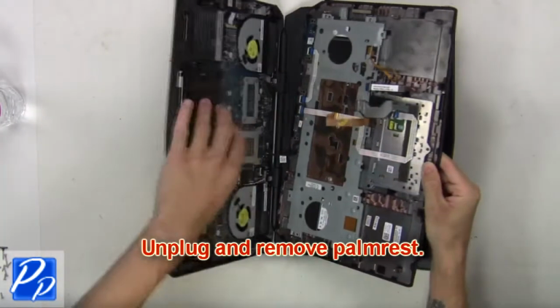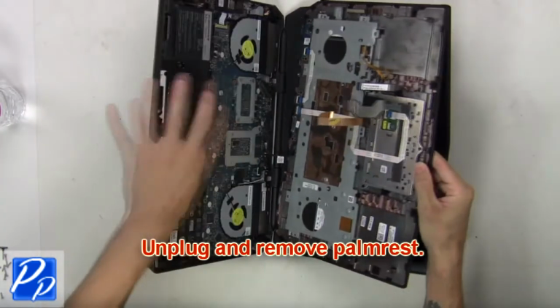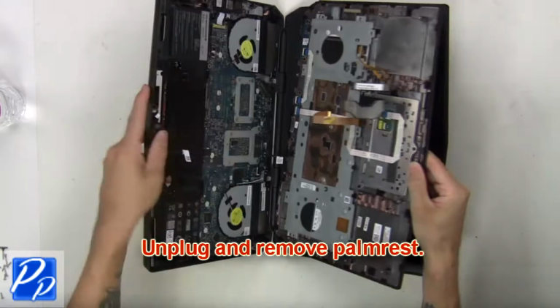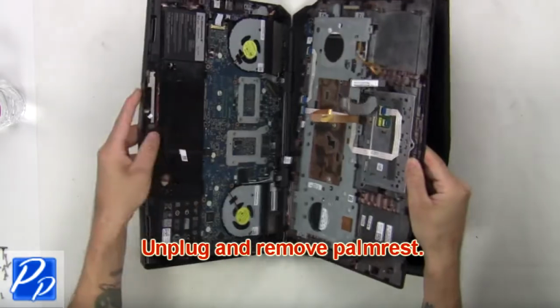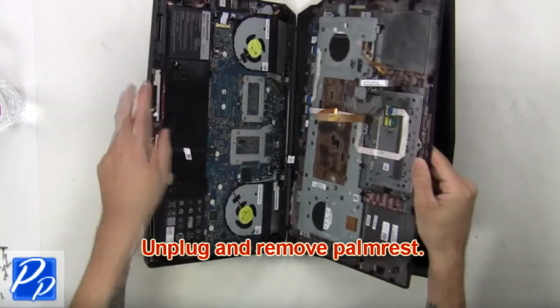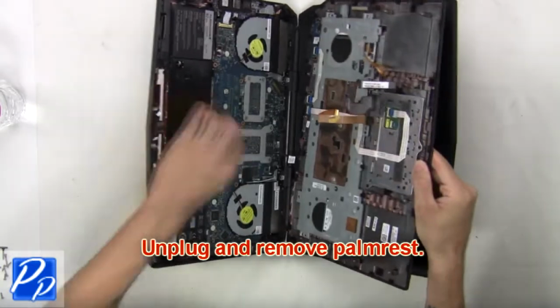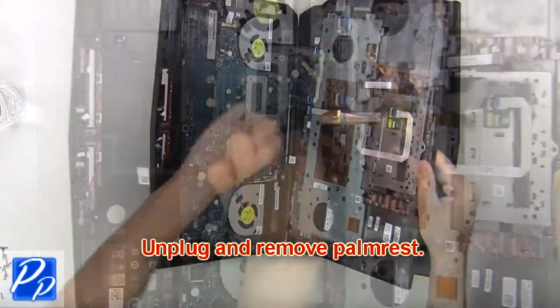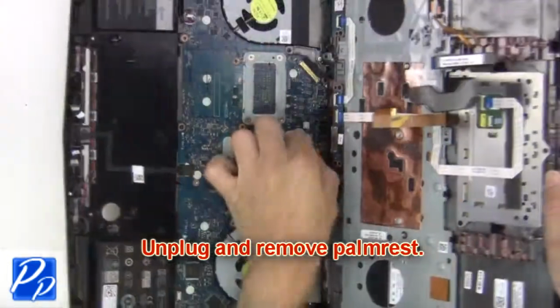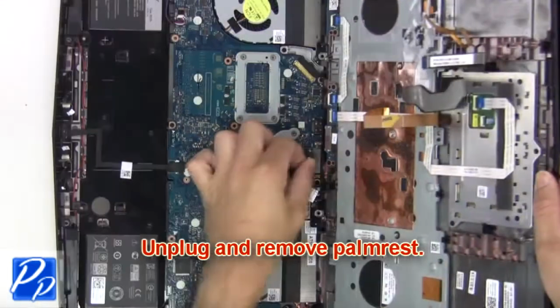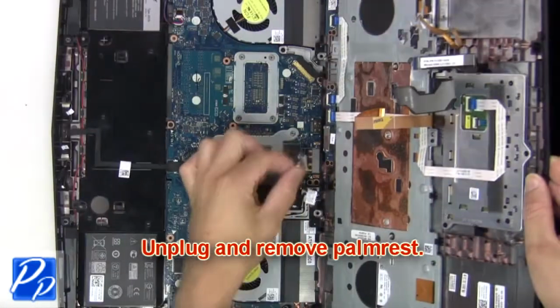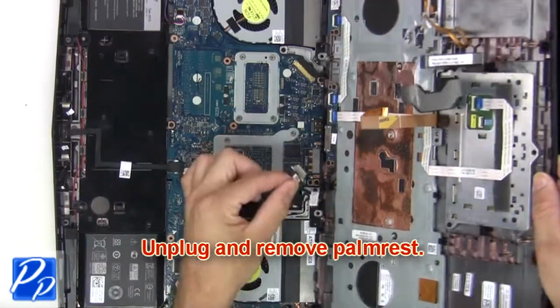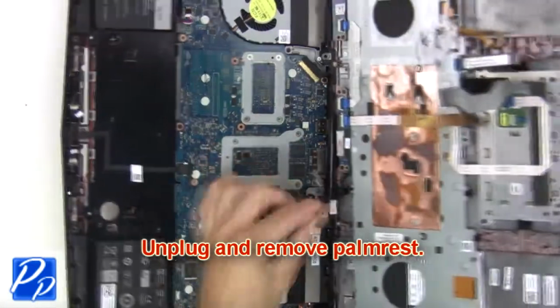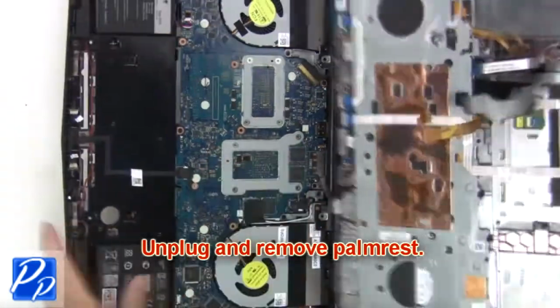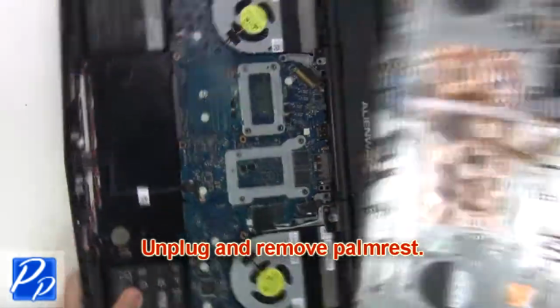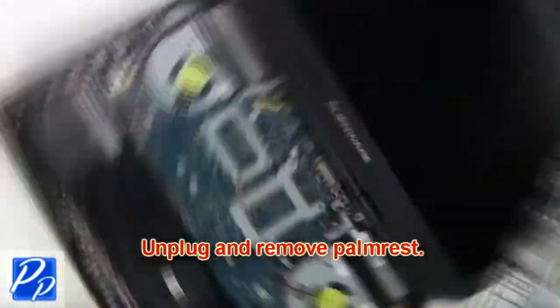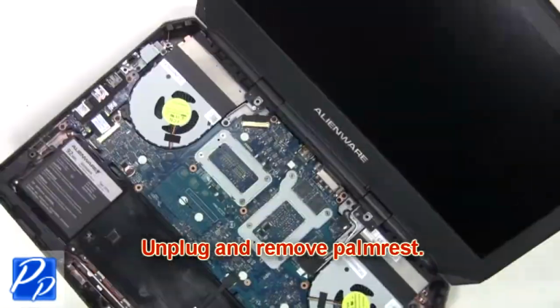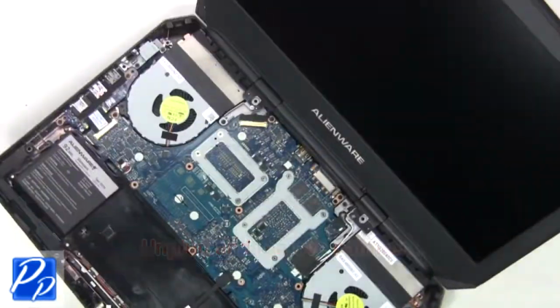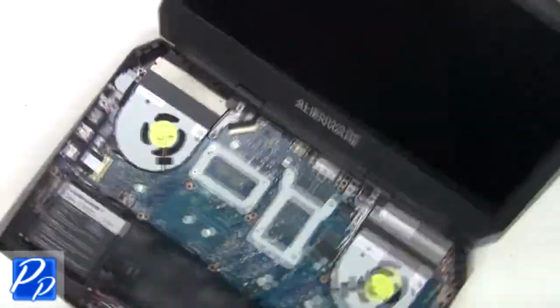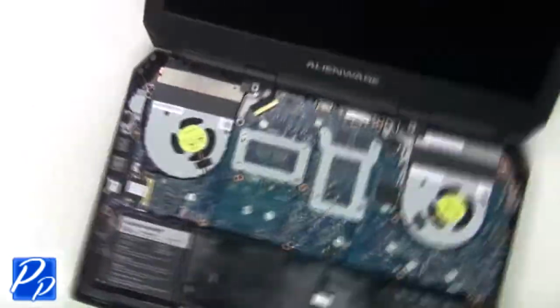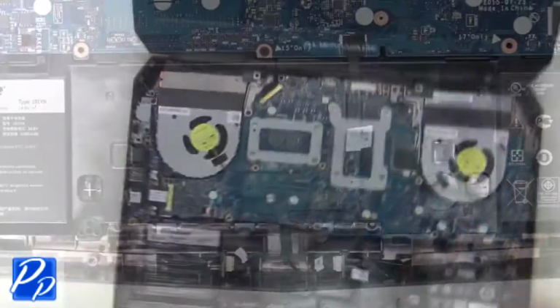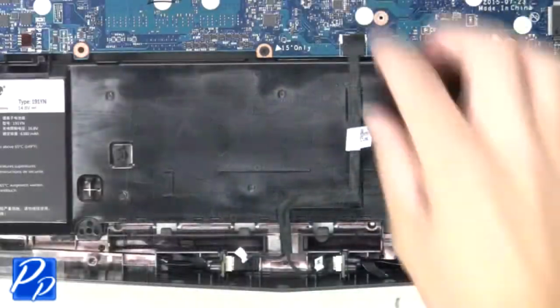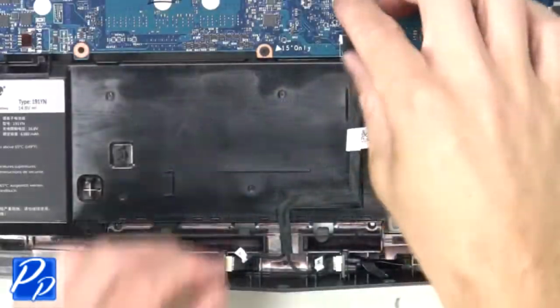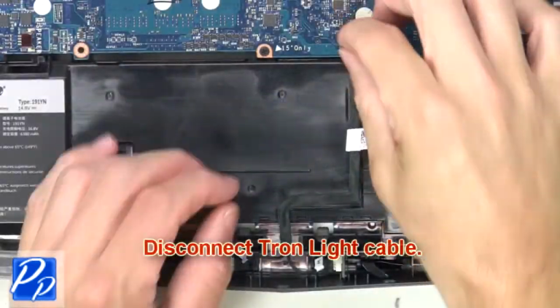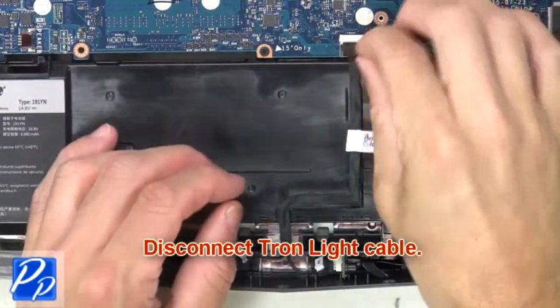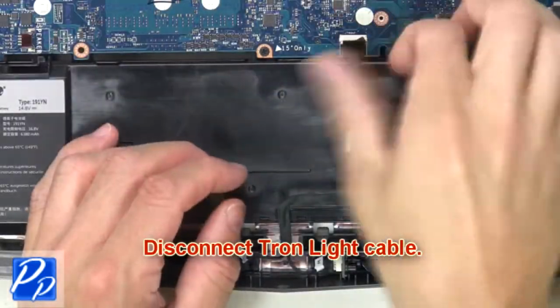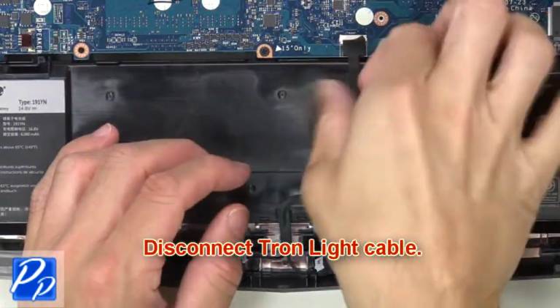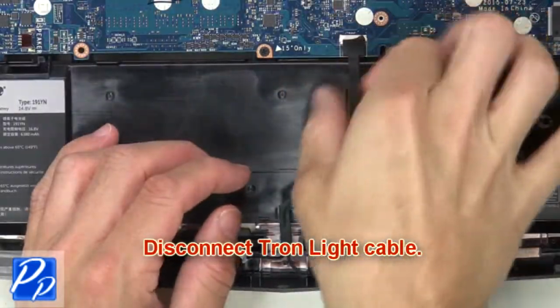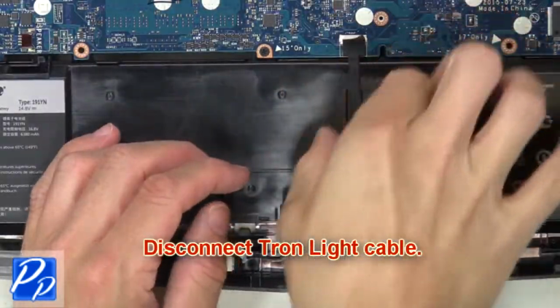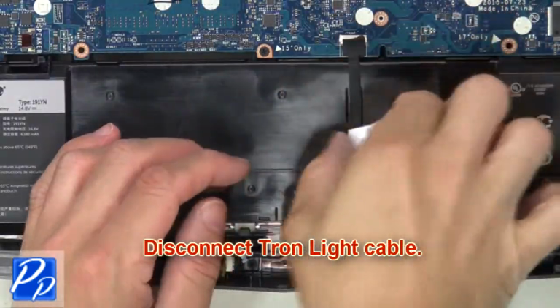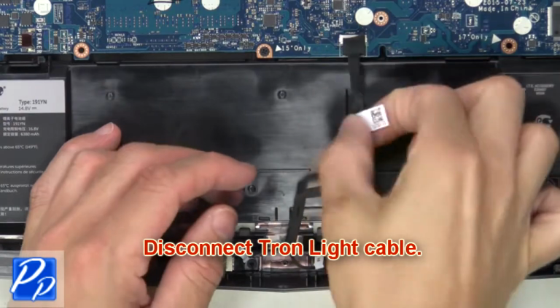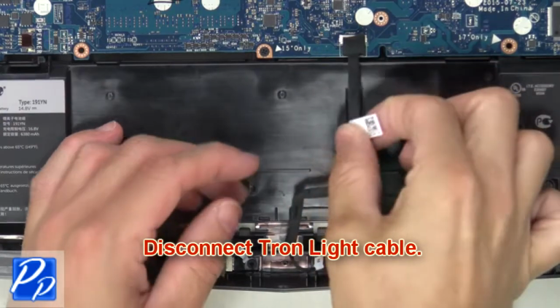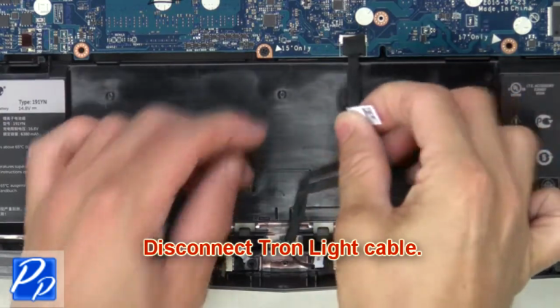Now unplug and remove the palm rest. Then disconnect the Tron light cable.